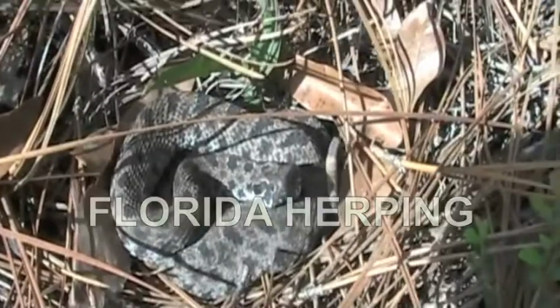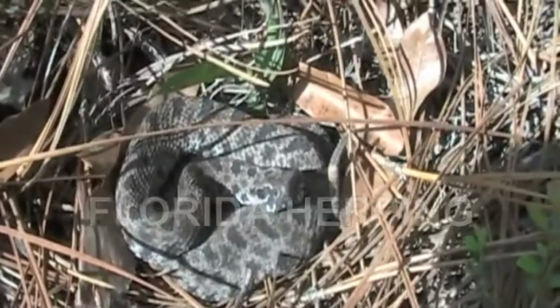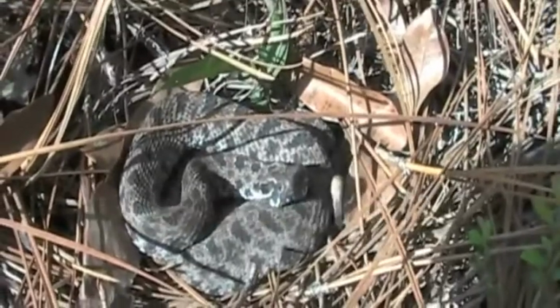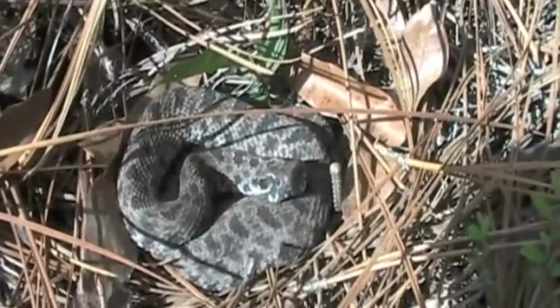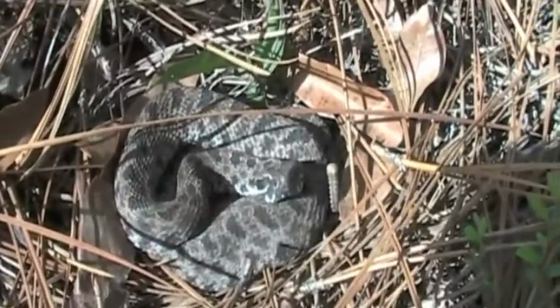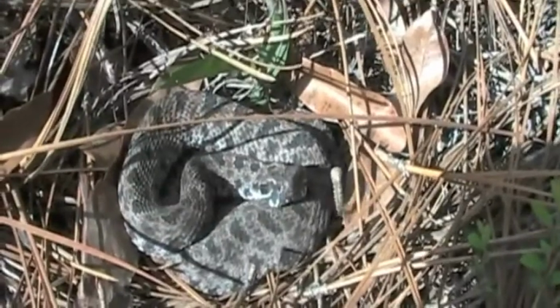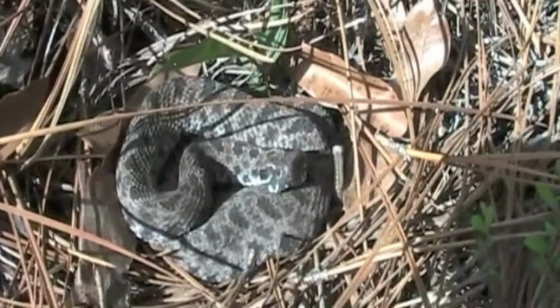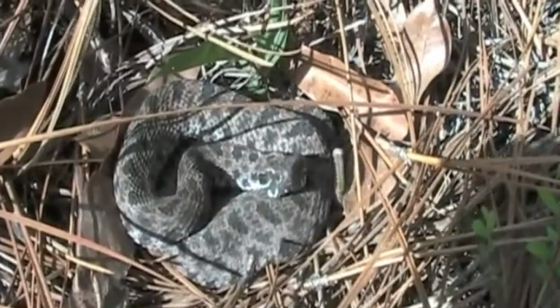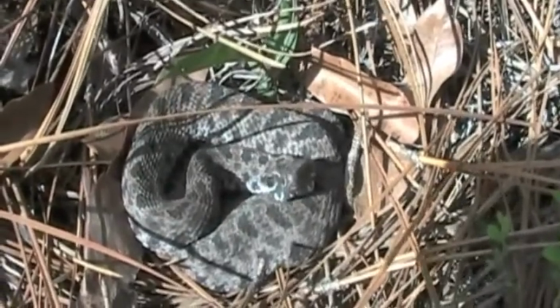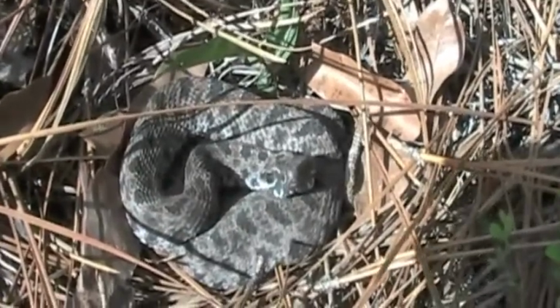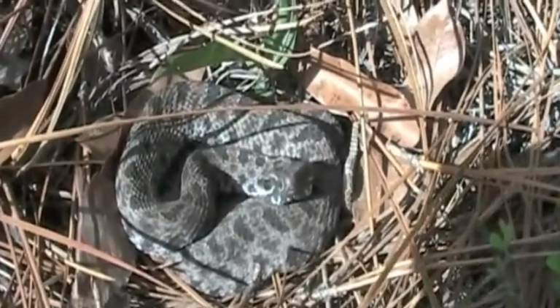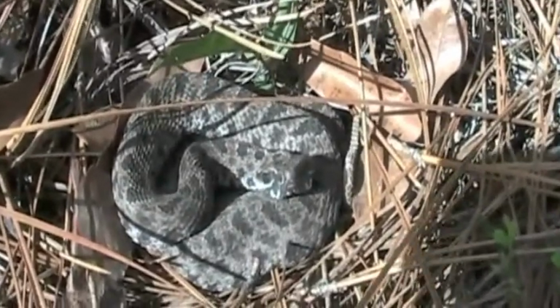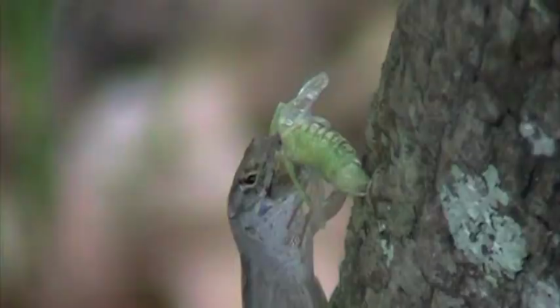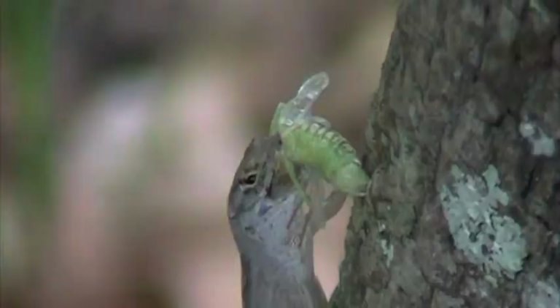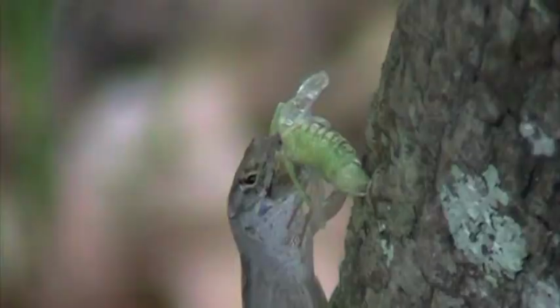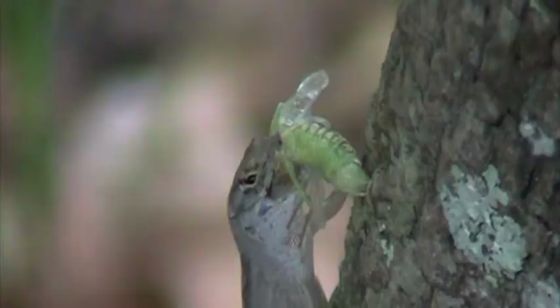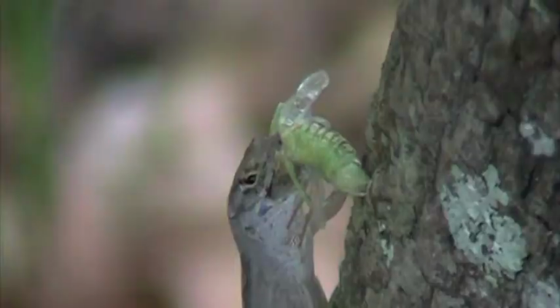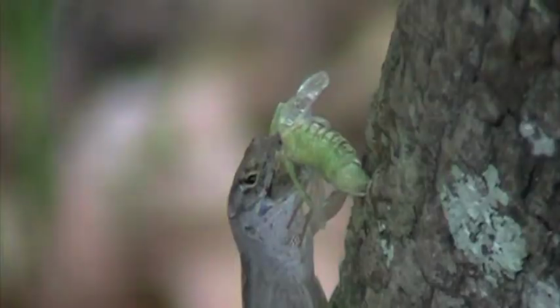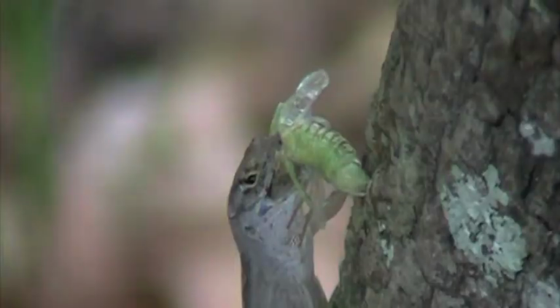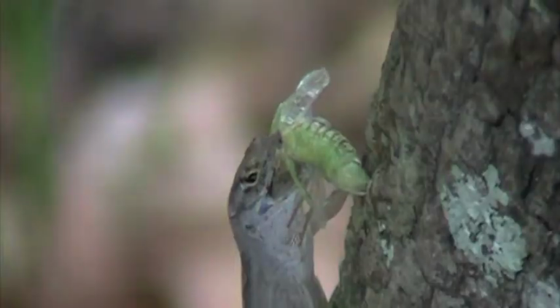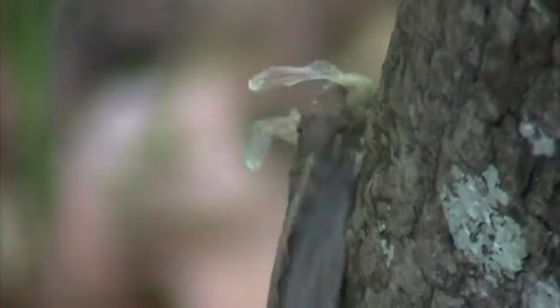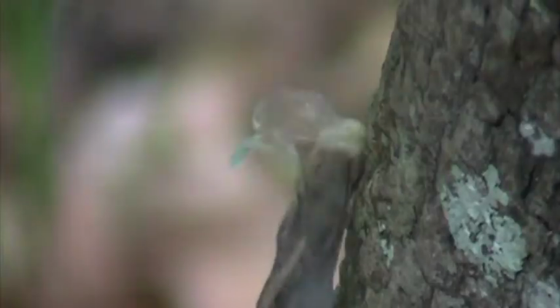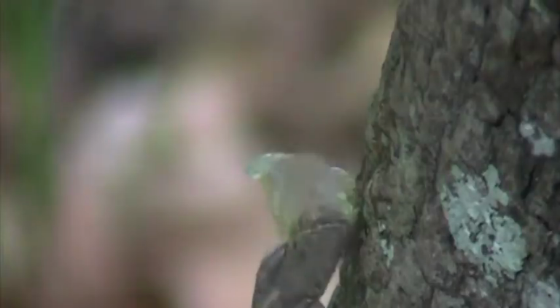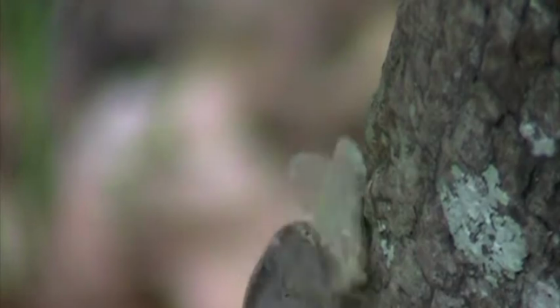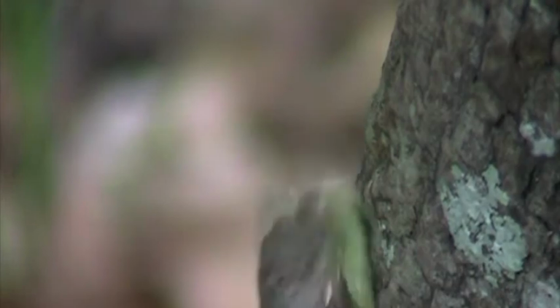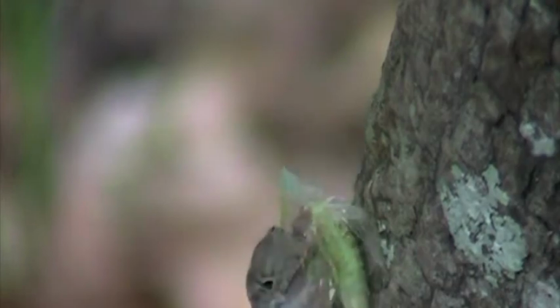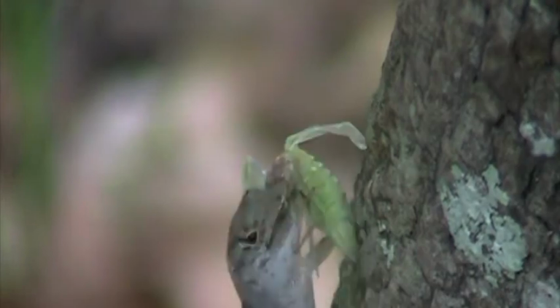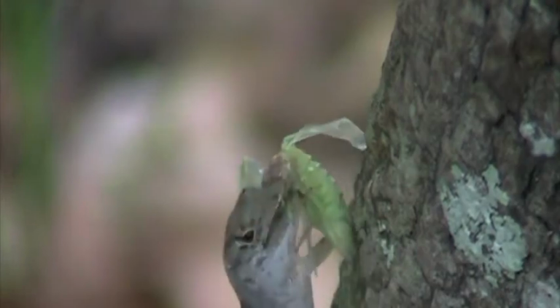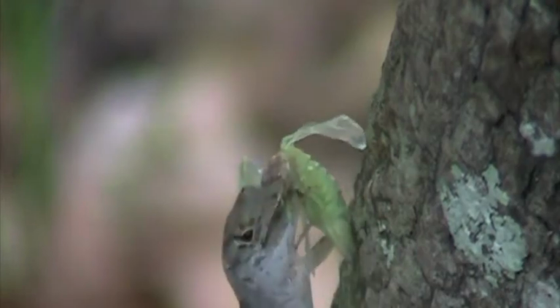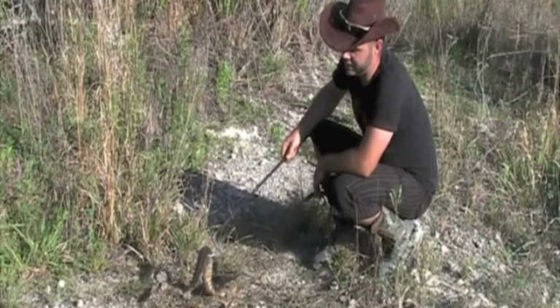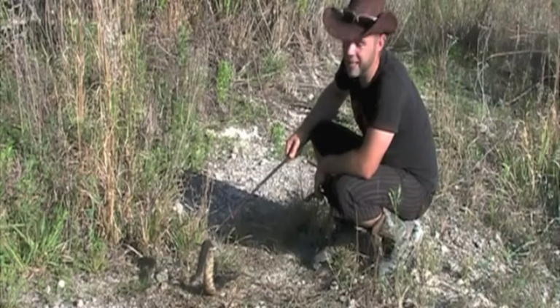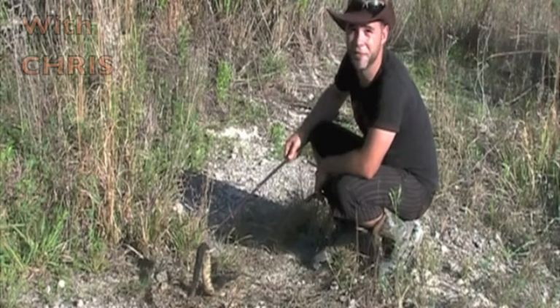Welcome to another herping adventure with Camo Chair Productions. Join us as we explore more of Florida's spectacular herptifauna.